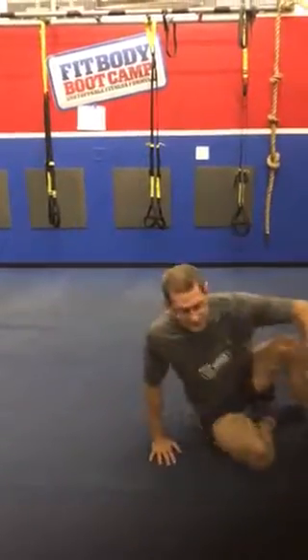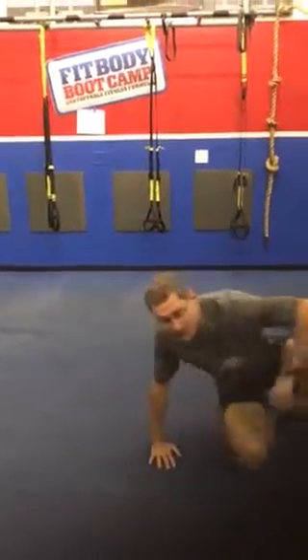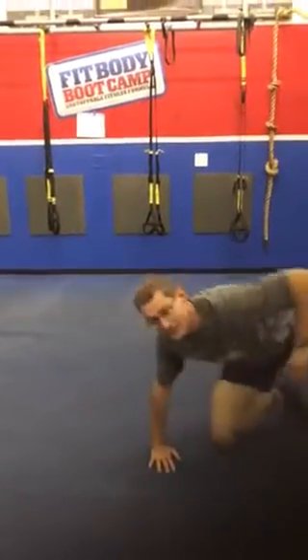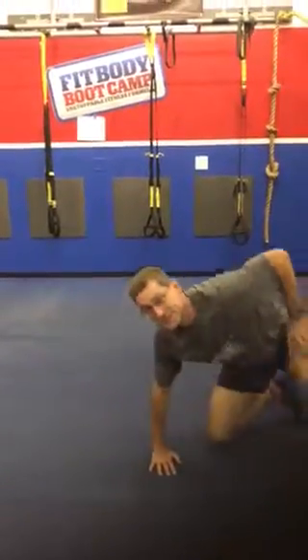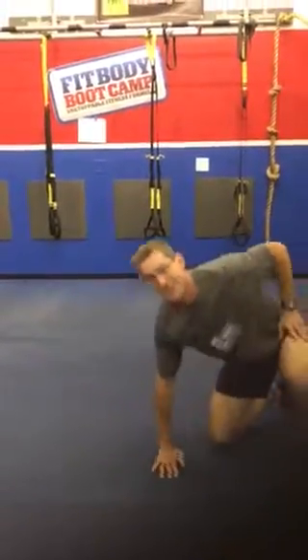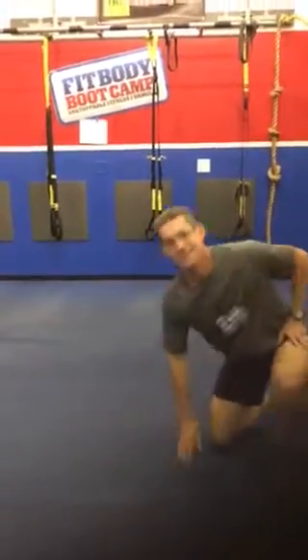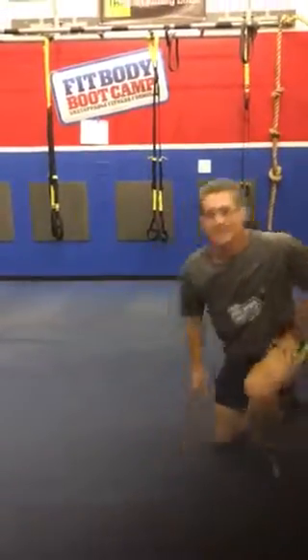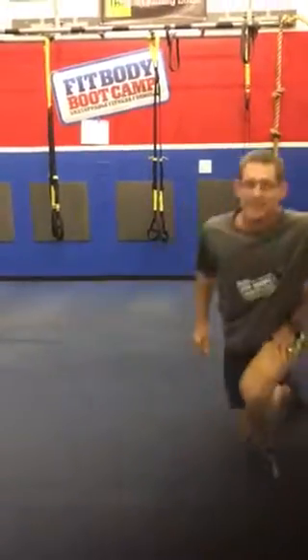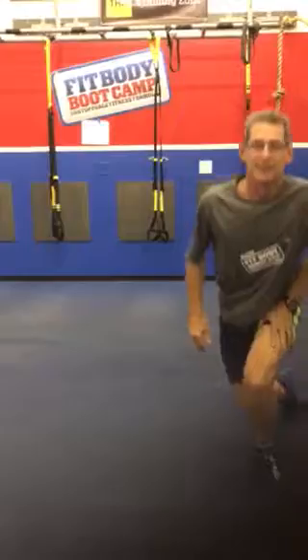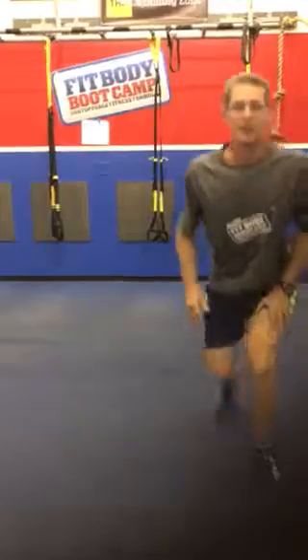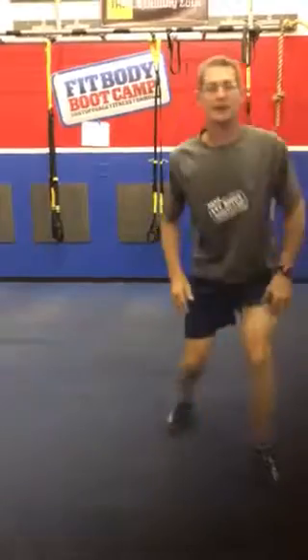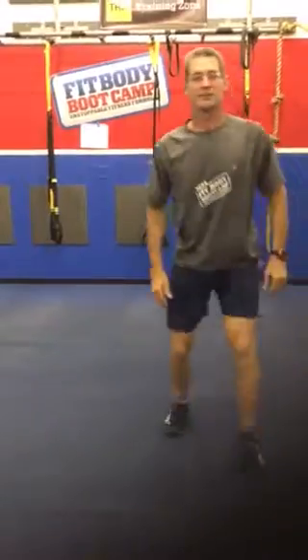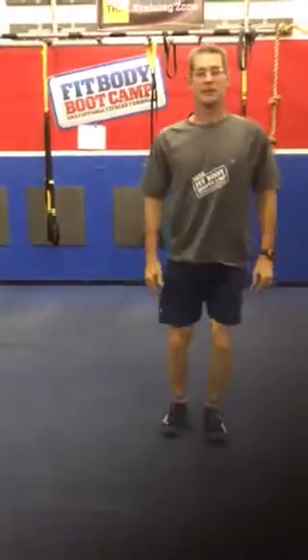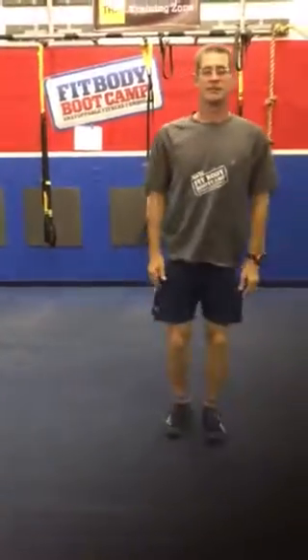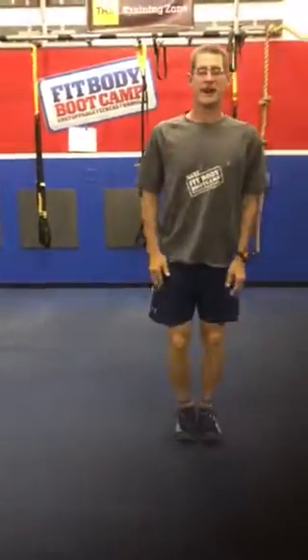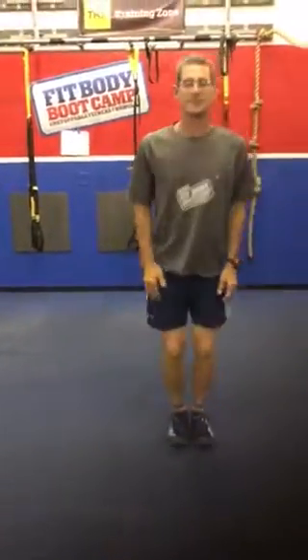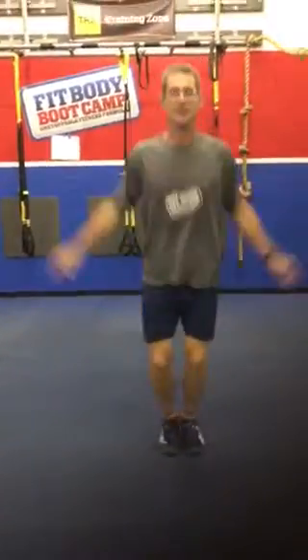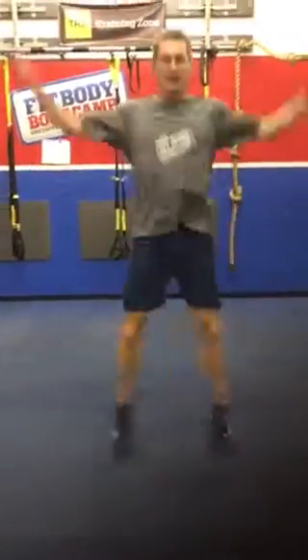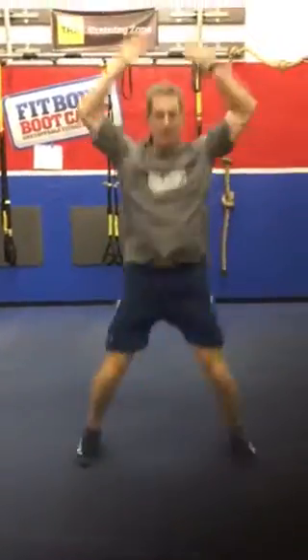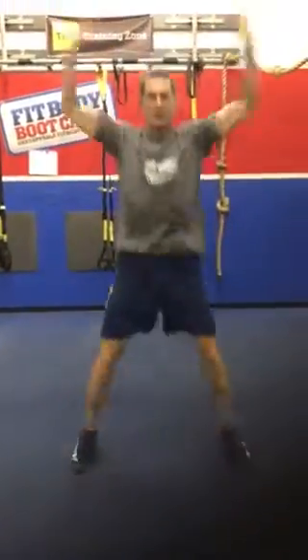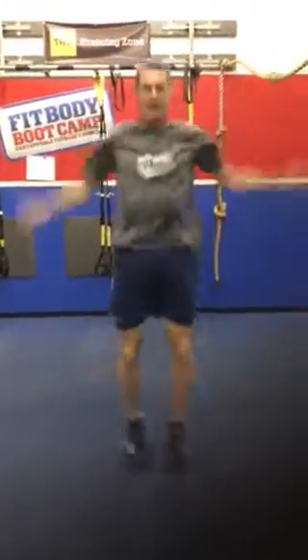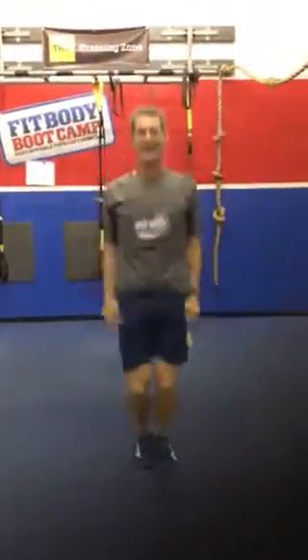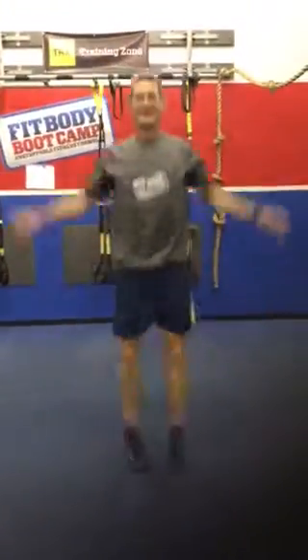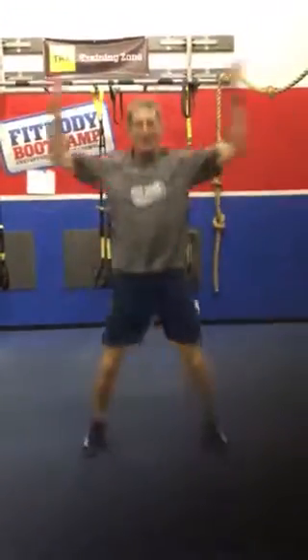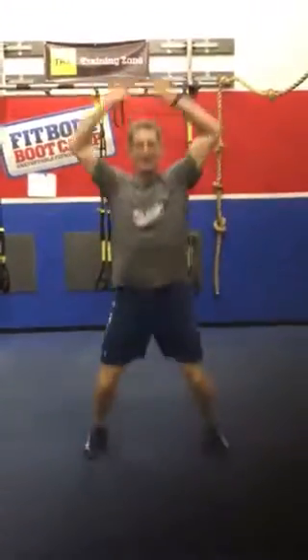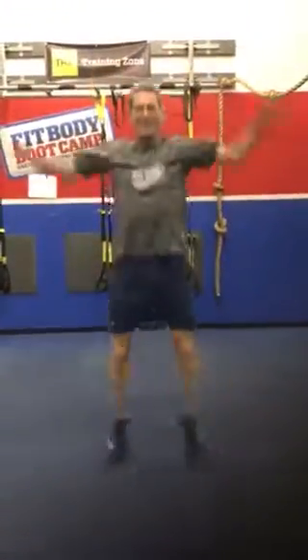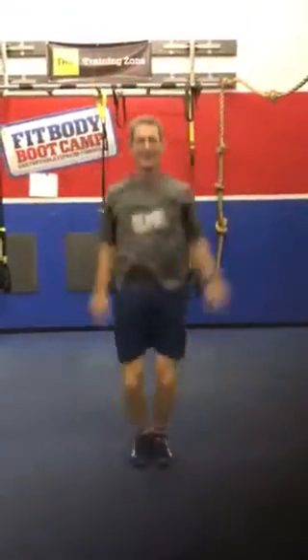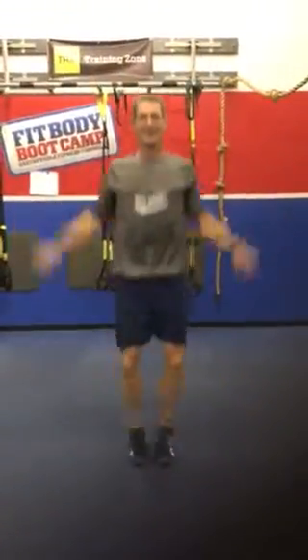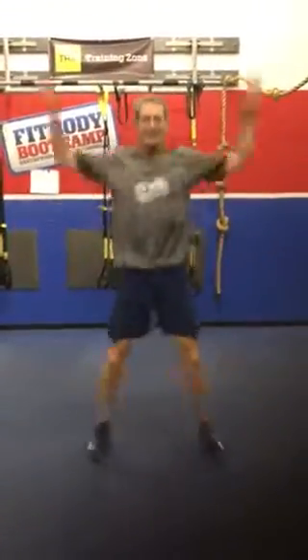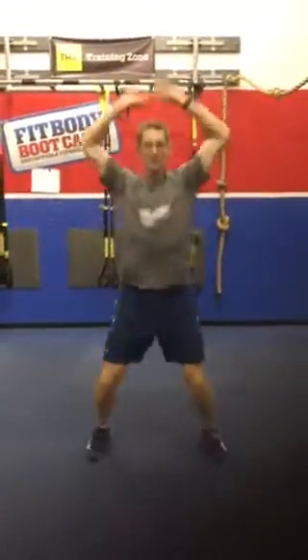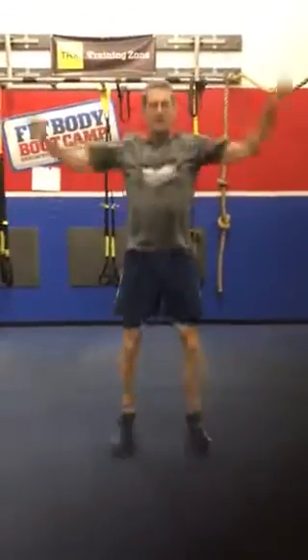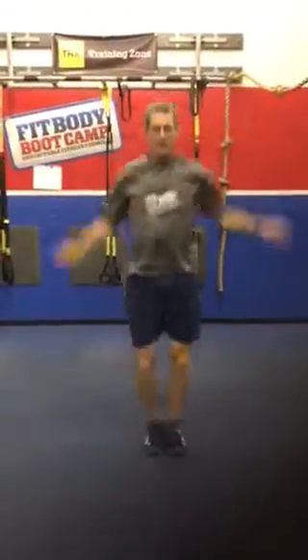Fourth exercise: good old regular jumping jacks — up and down. A little more jumping.